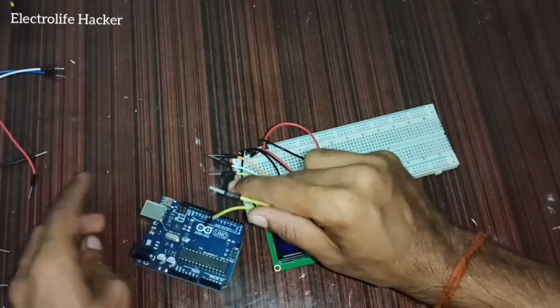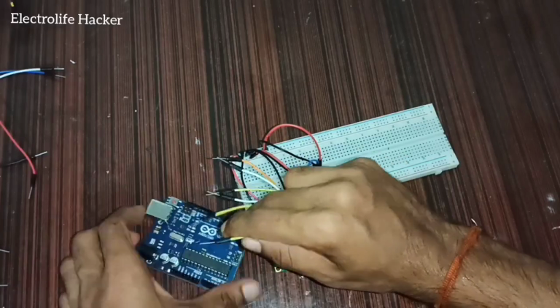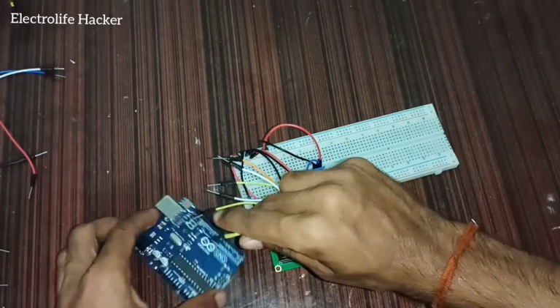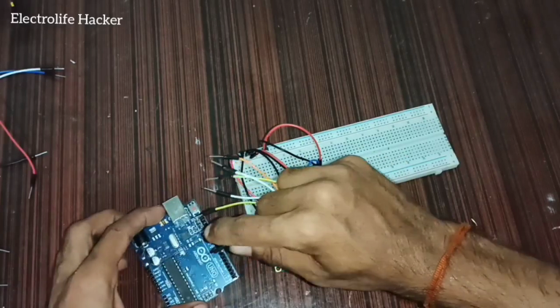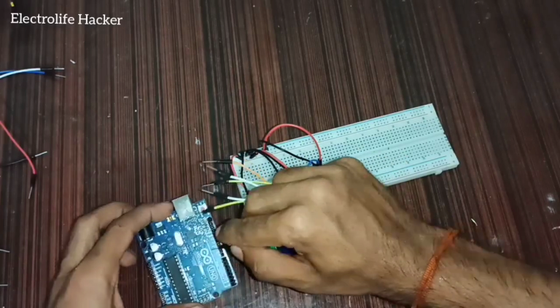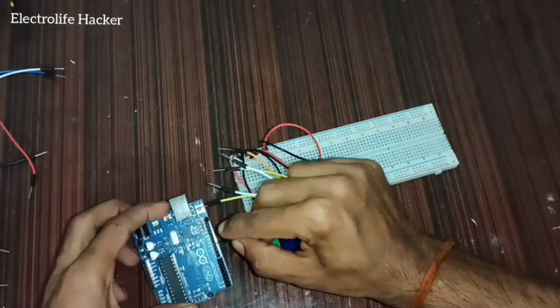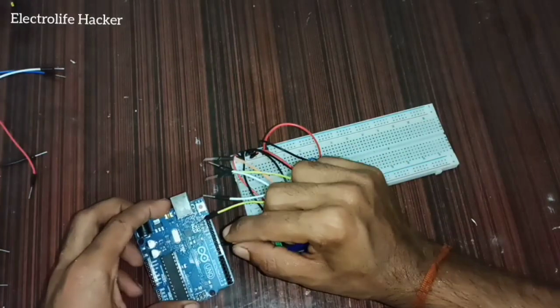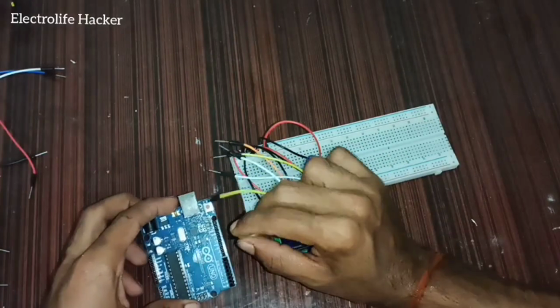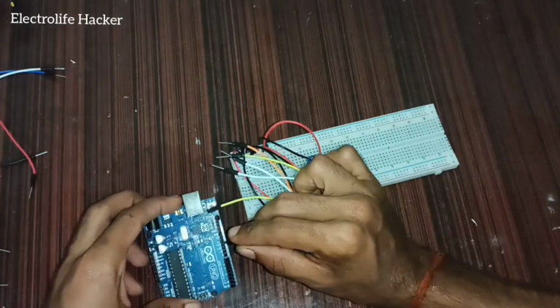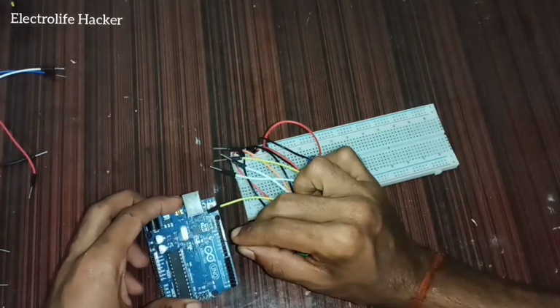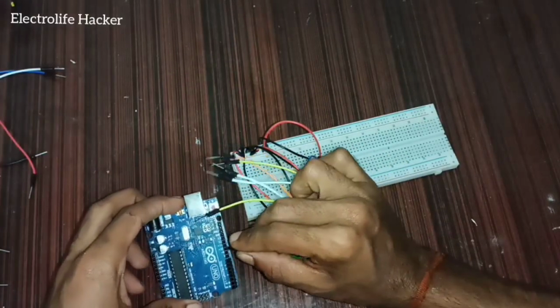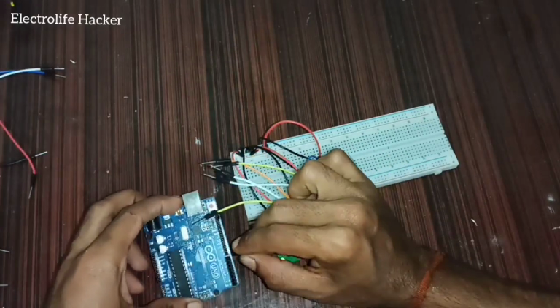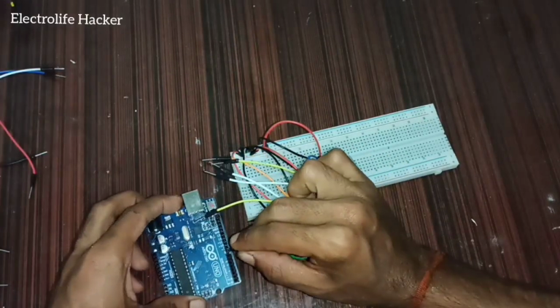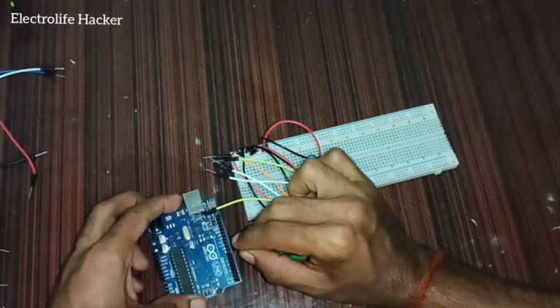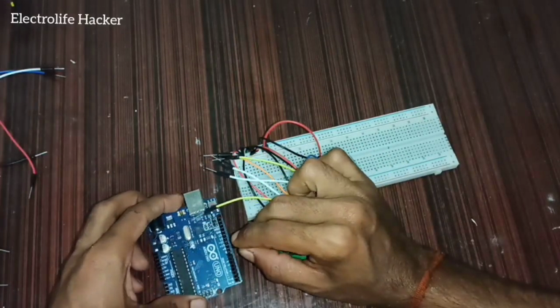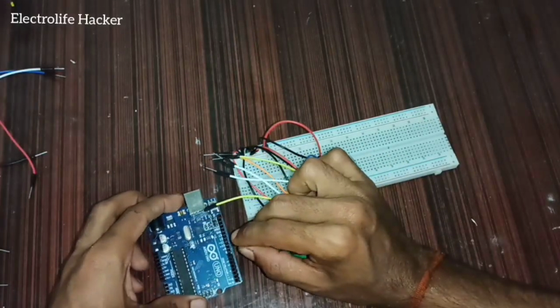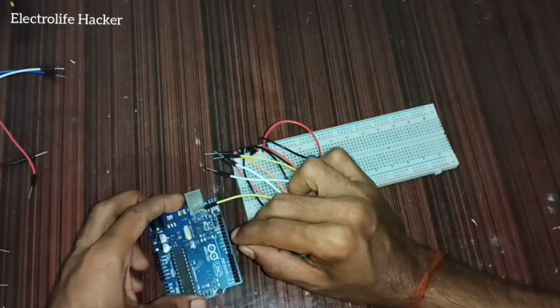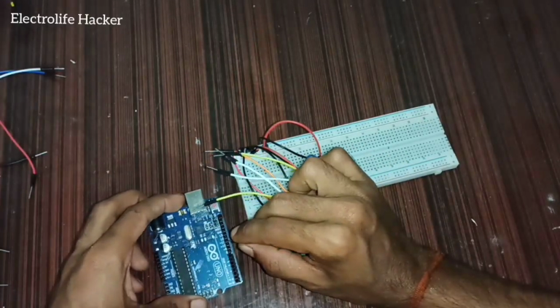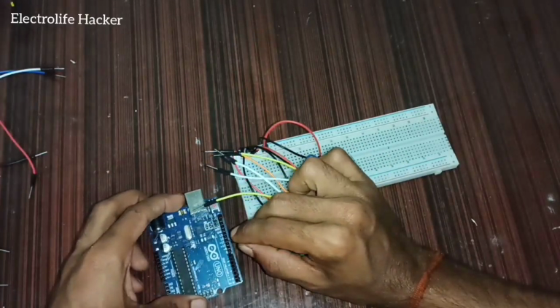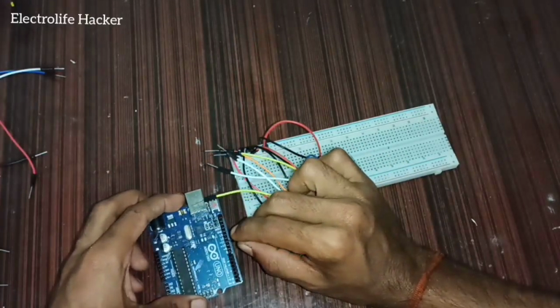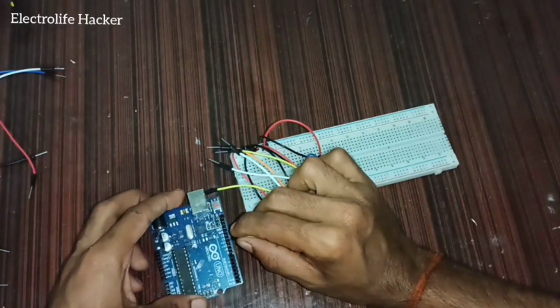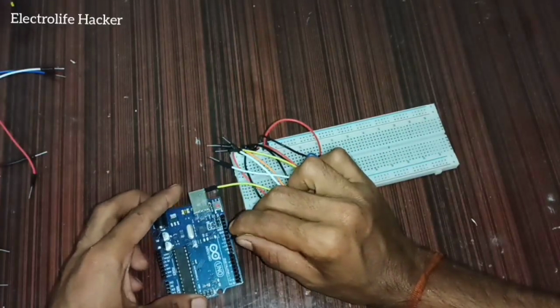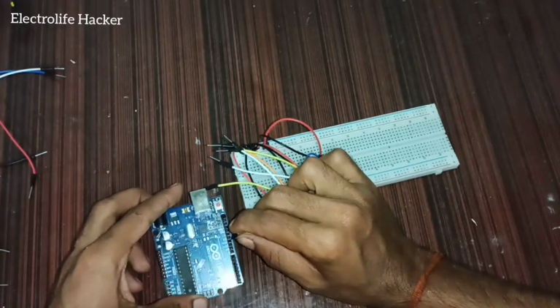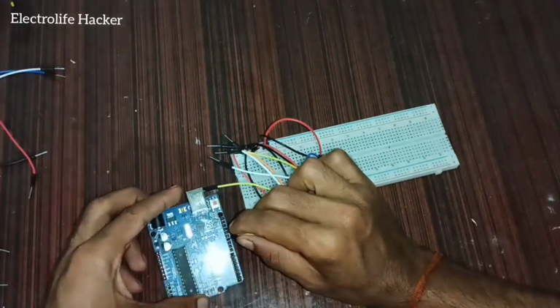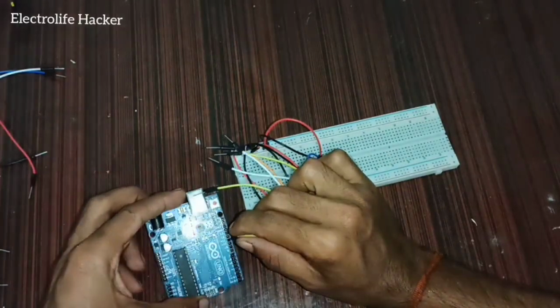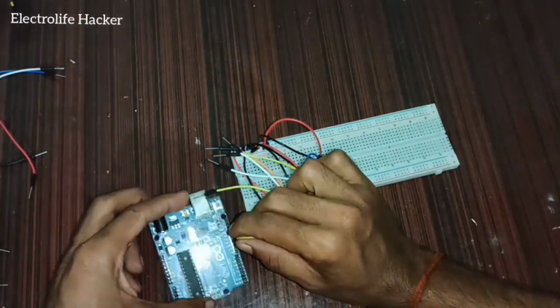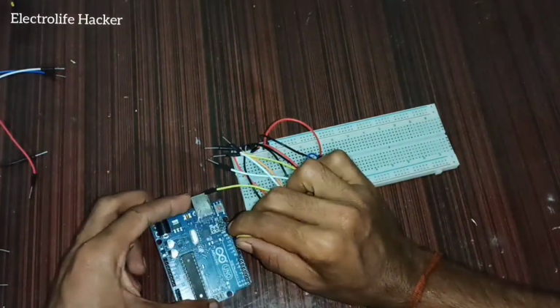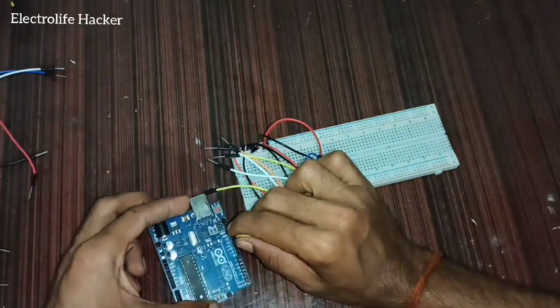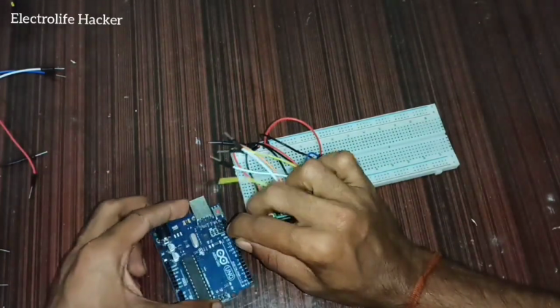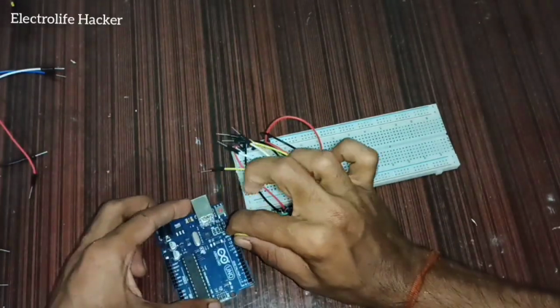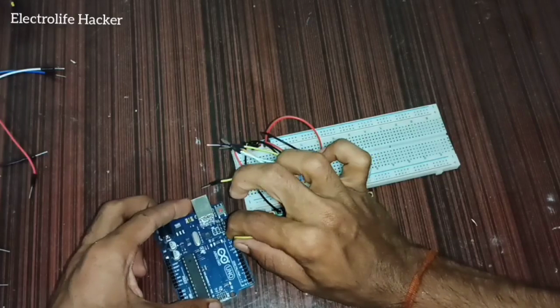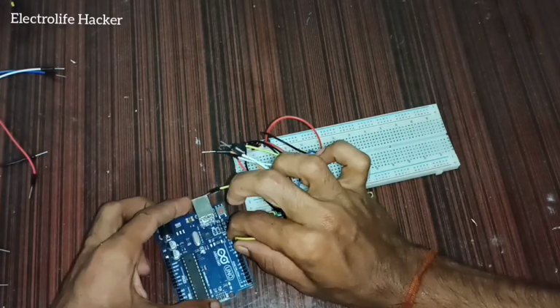Connect pin number three of the LCD display to pin number two of the potentiometer. Then connect pin number four of the LCD display to pin number 12 of the Arduino.